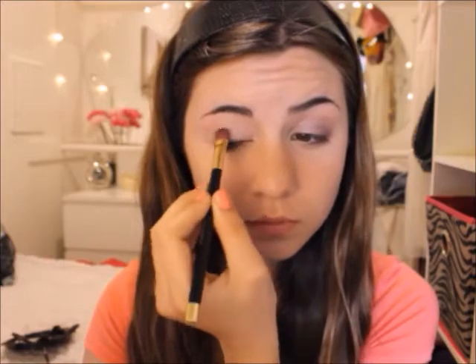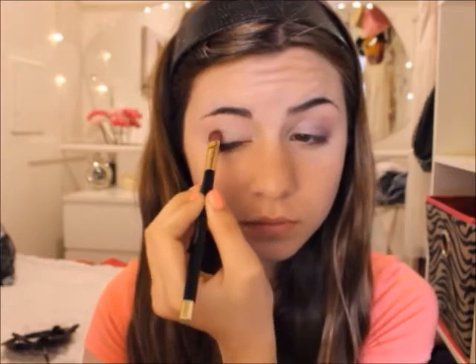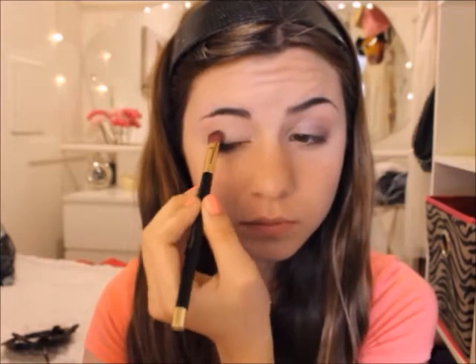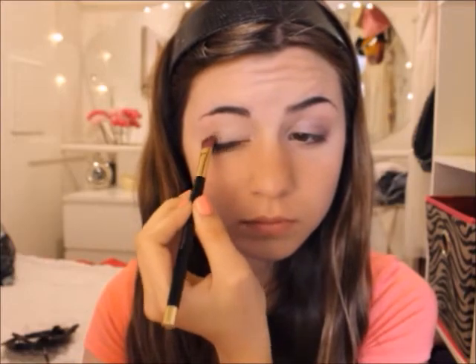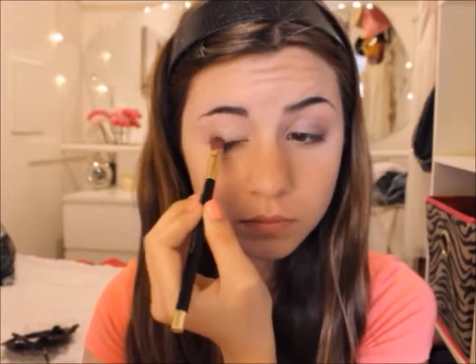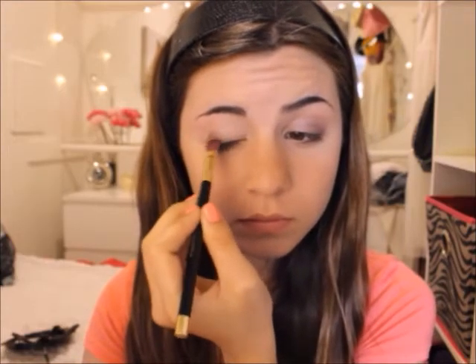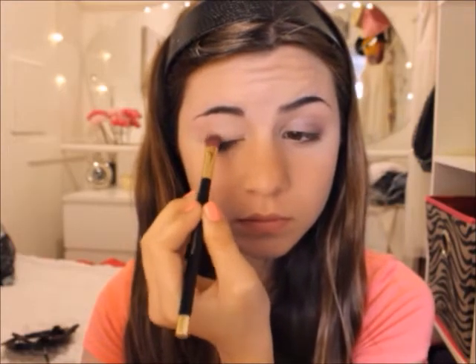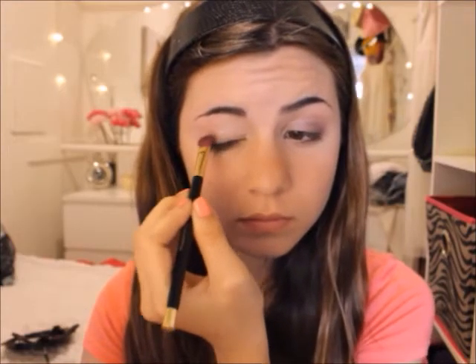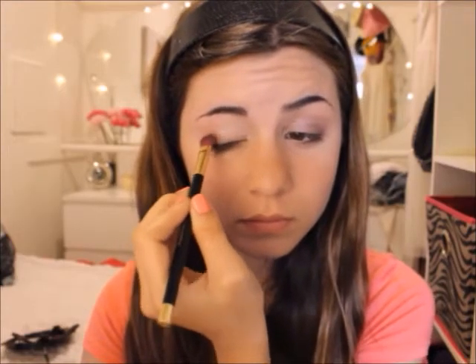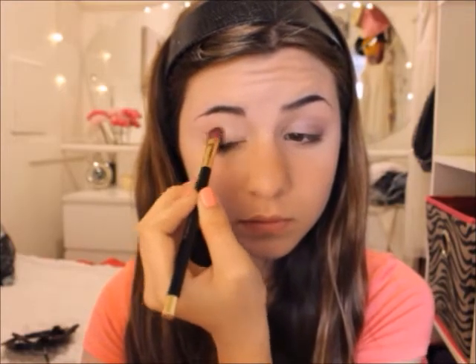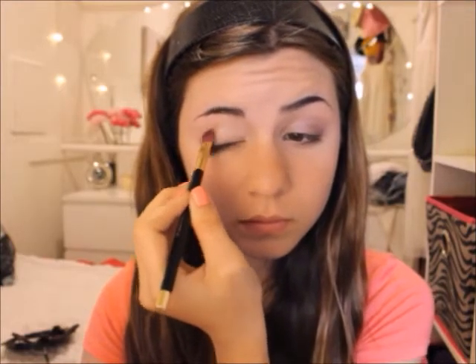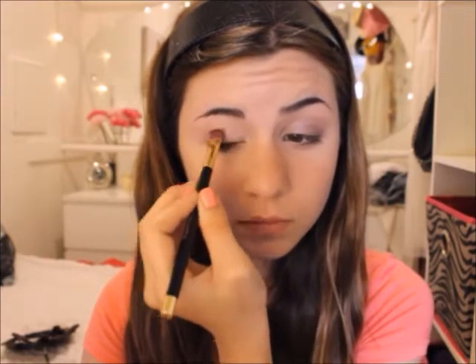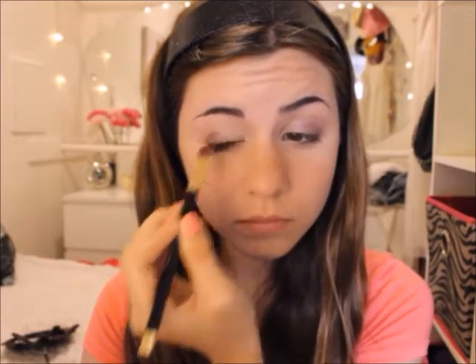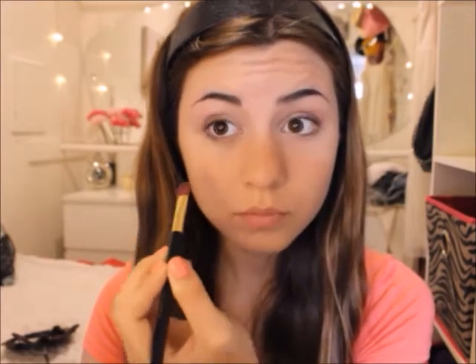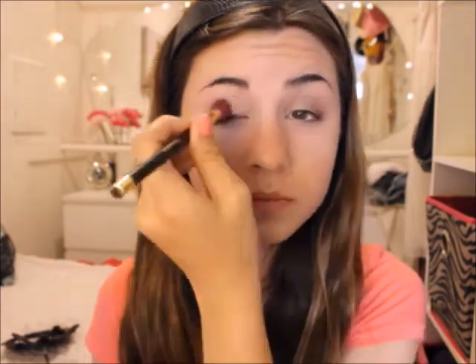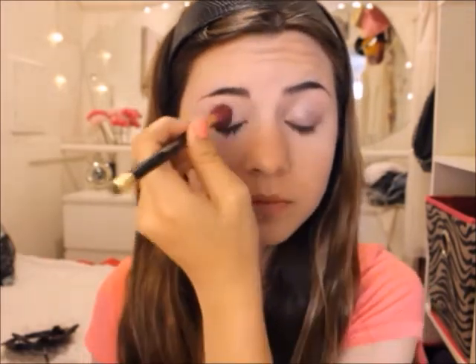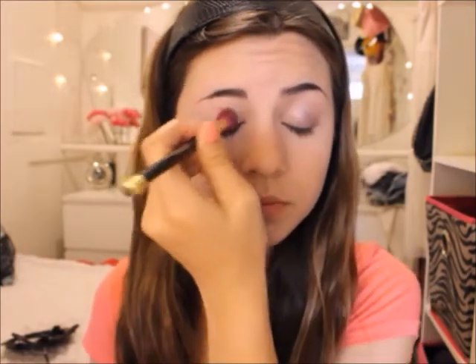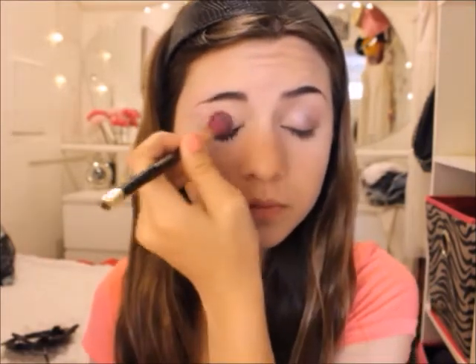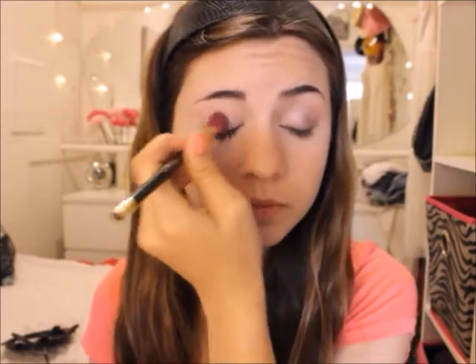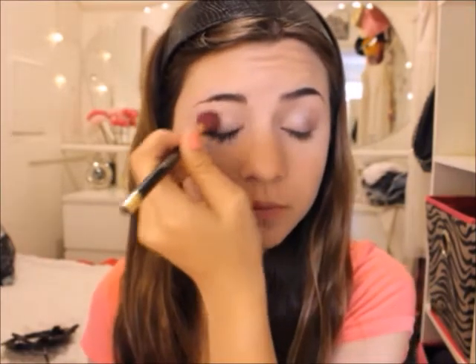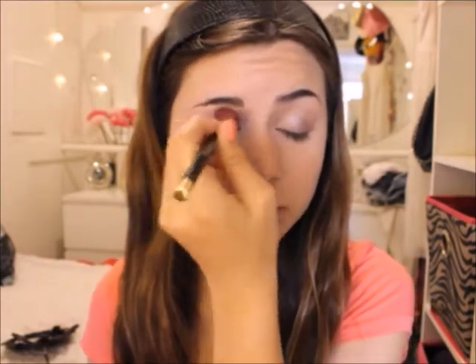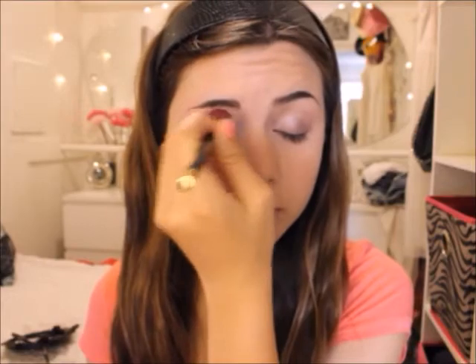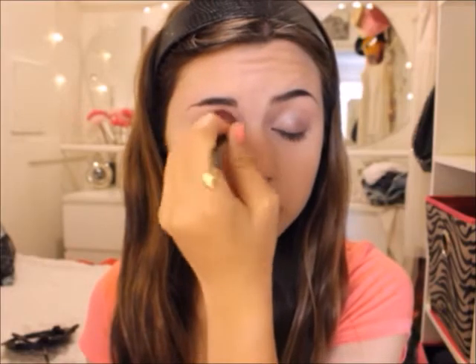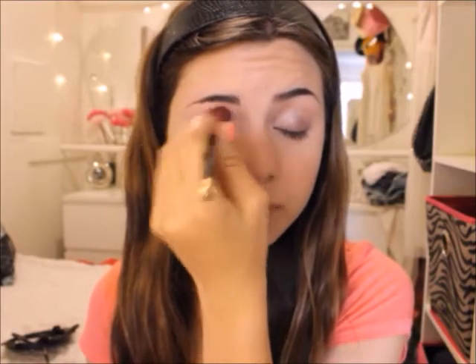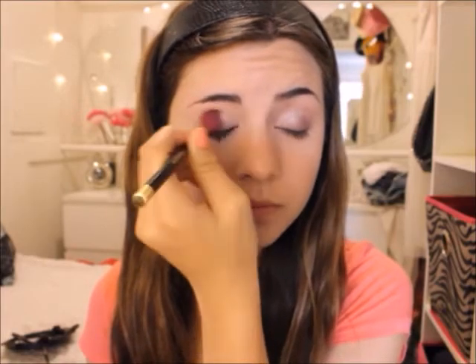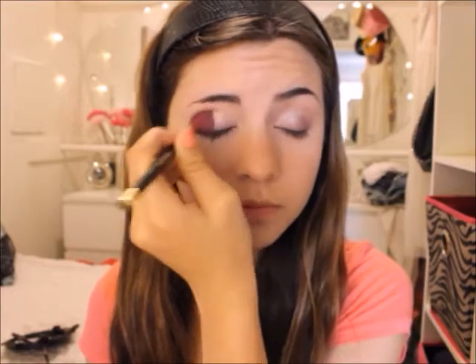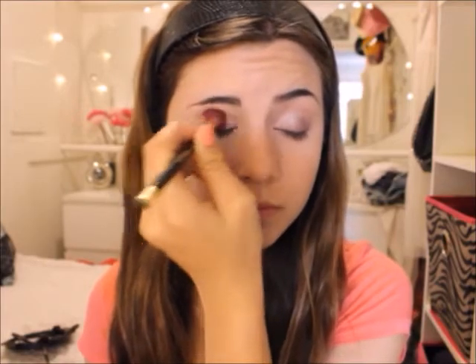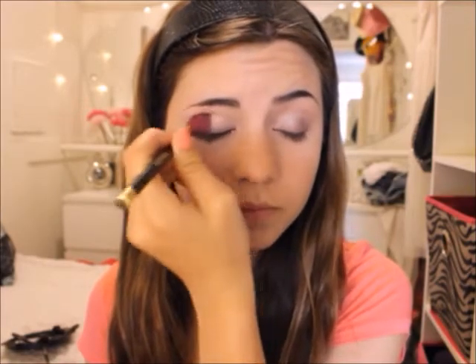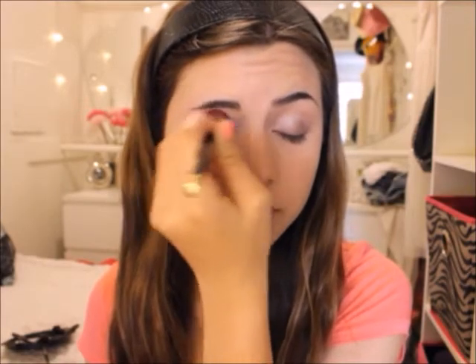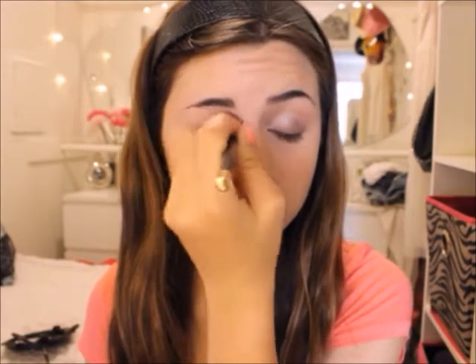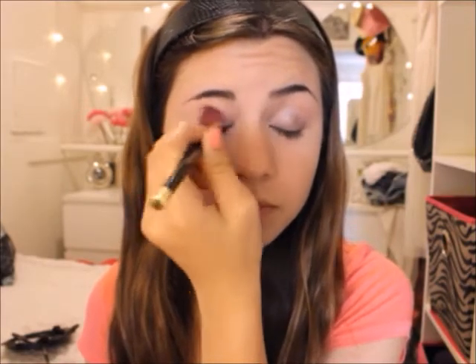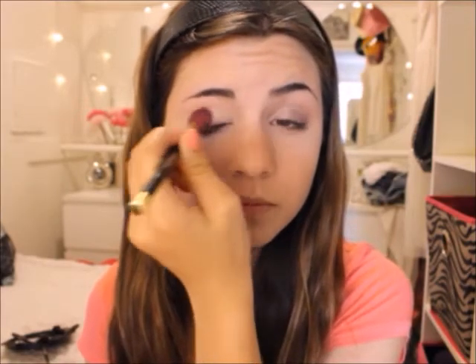Now I'm just going to be using the exact same steps that we had on the other eye and I'm going to be applying the eyeshadow on my other eye as well.